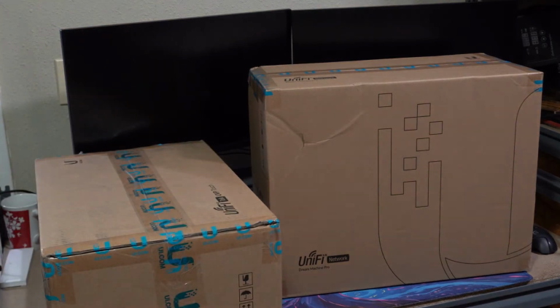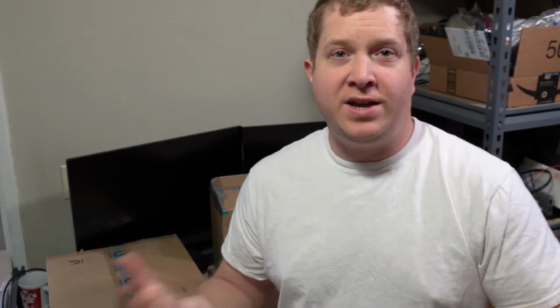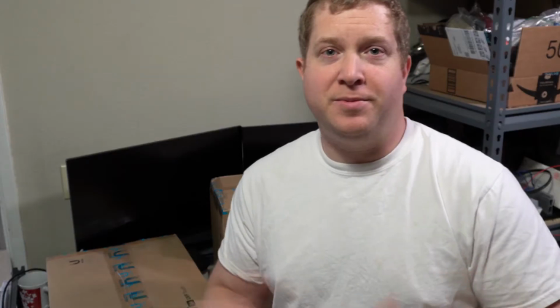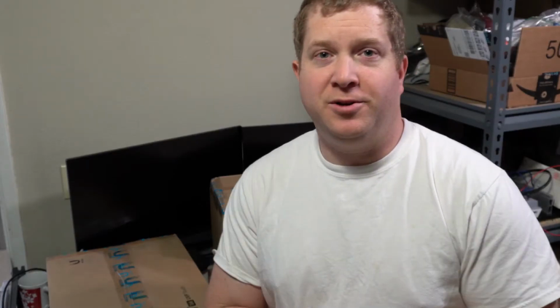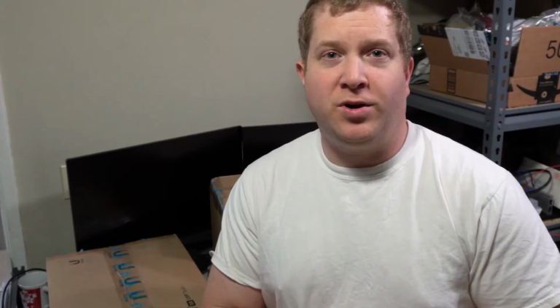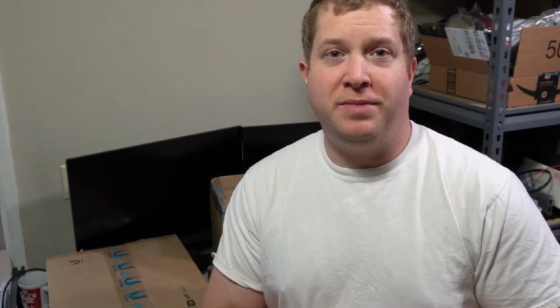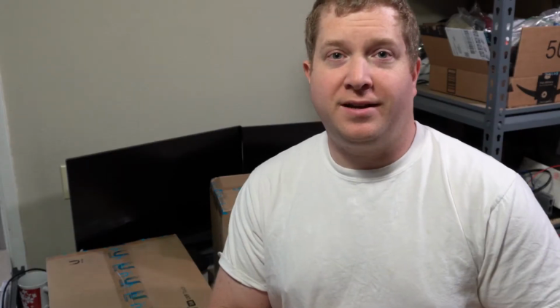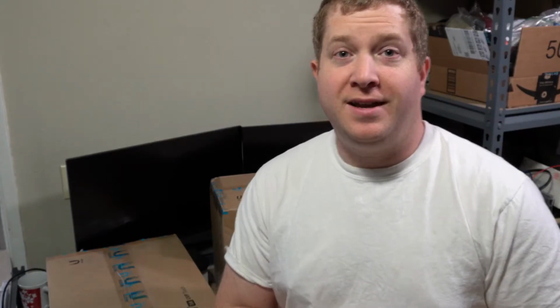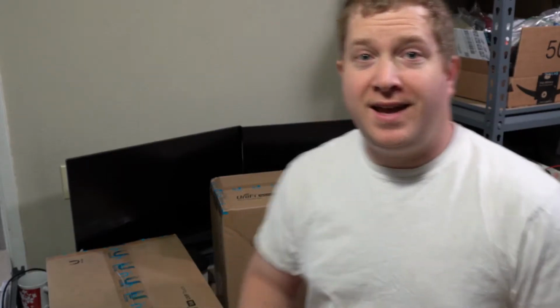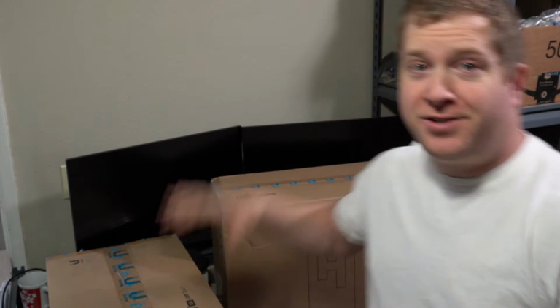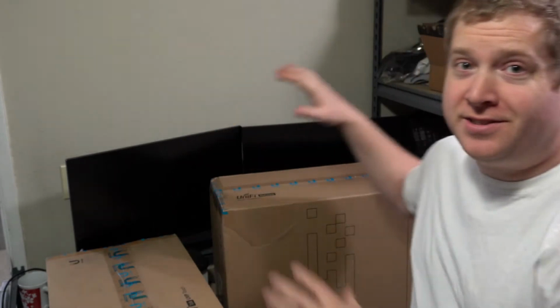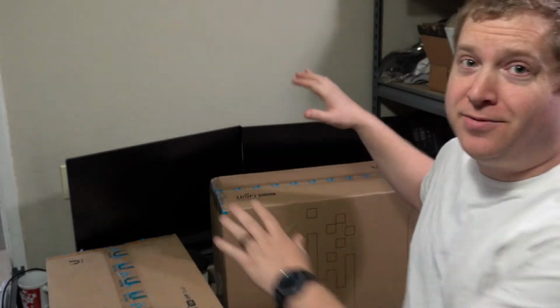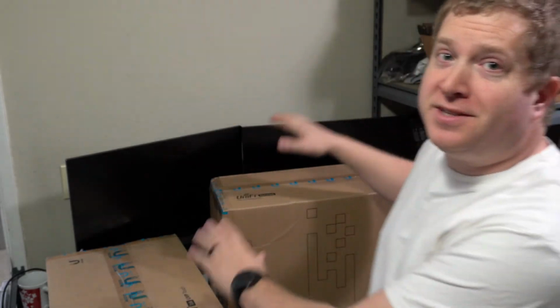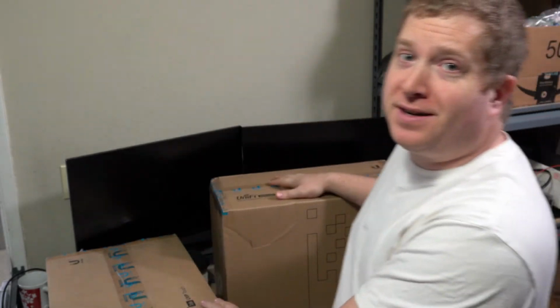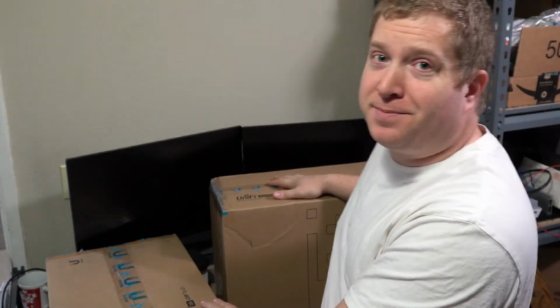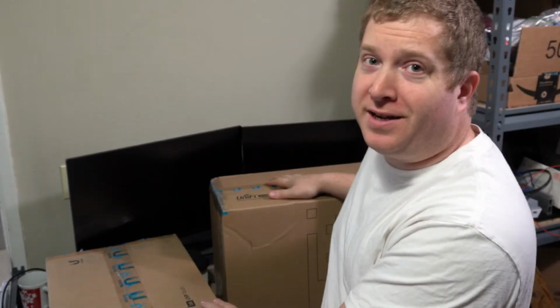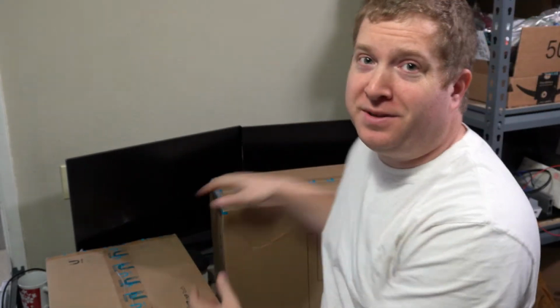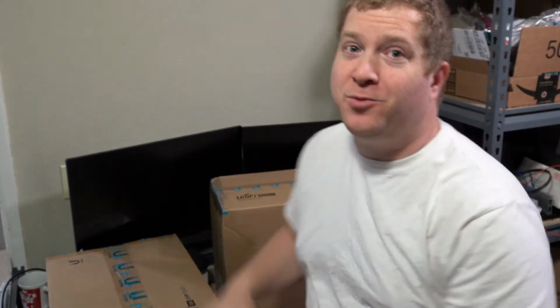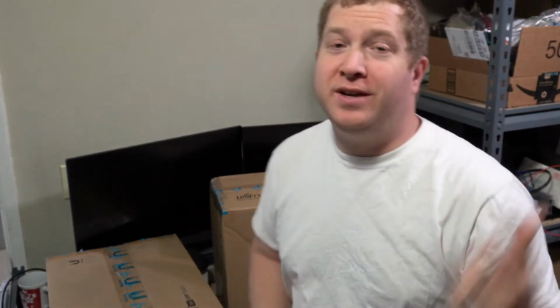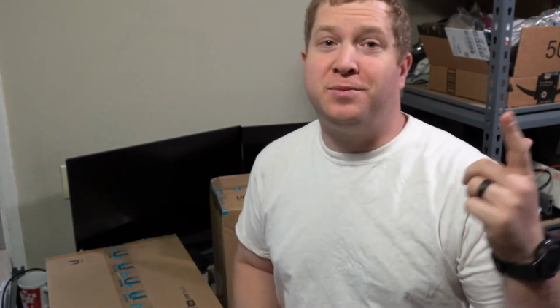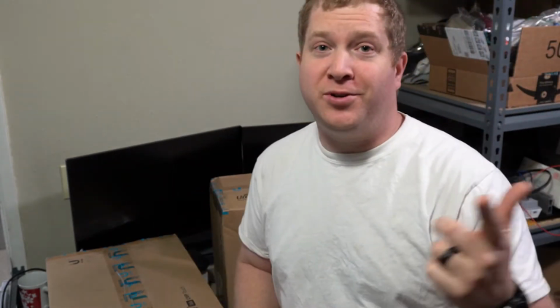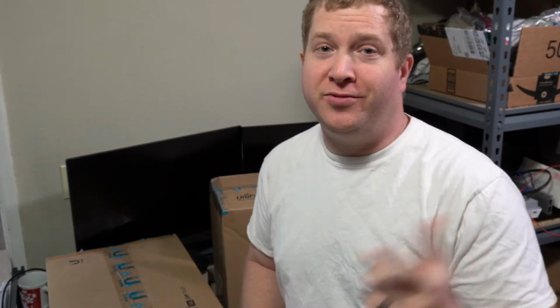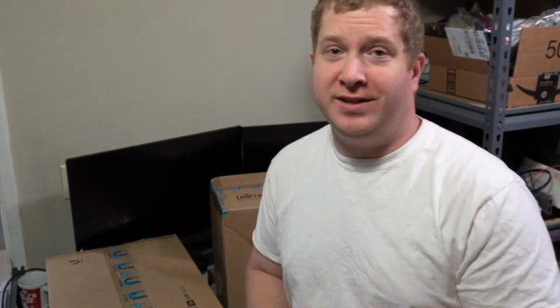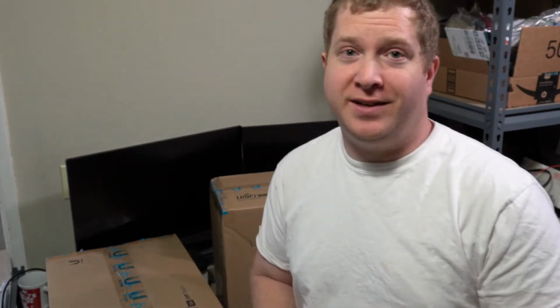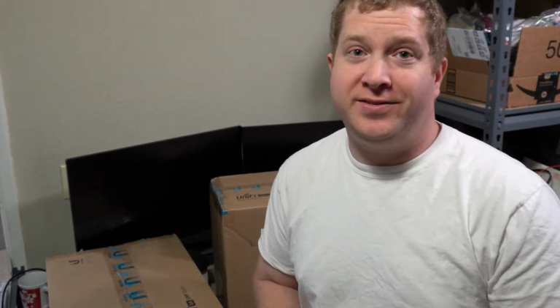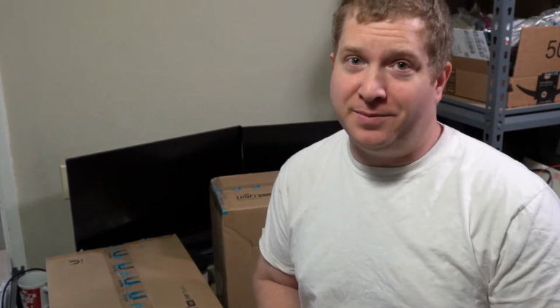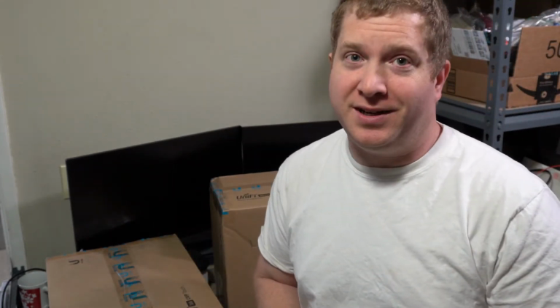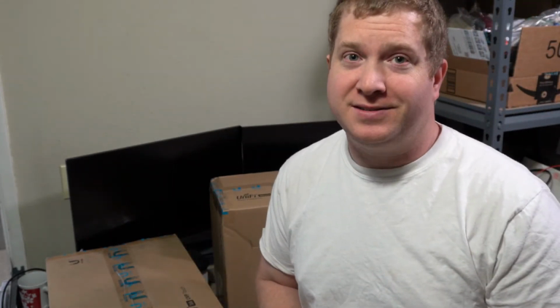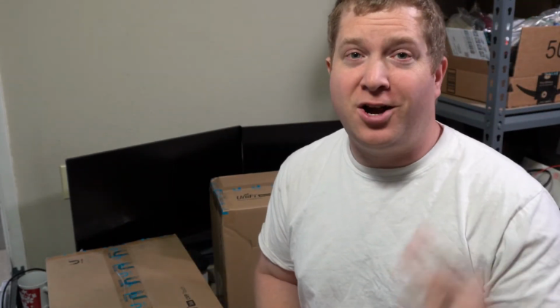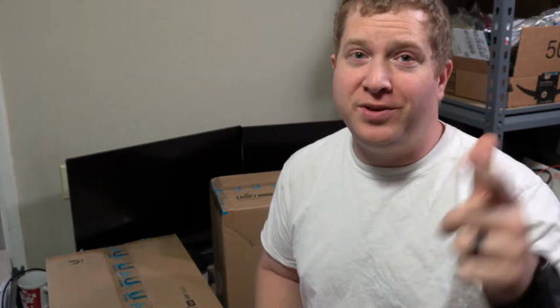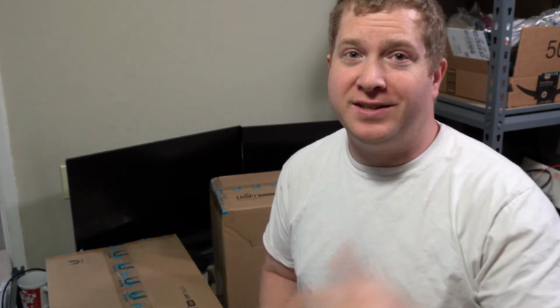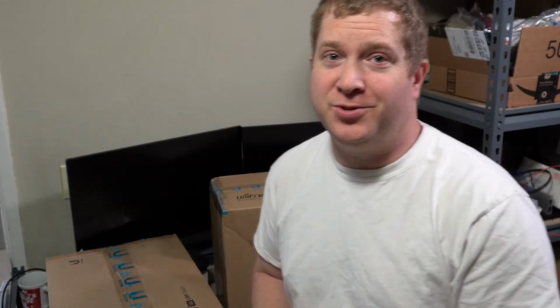Hey everybody, welcome back. As you can see from these boxes behind me, we have some more UniFi stuff to unbox. I hope you guys enjoy.